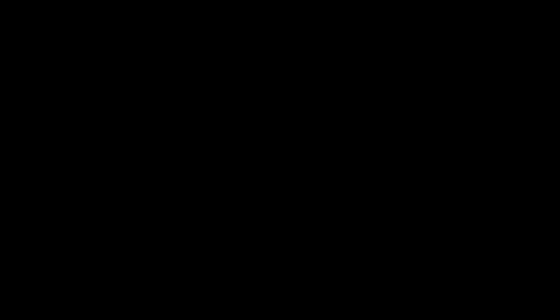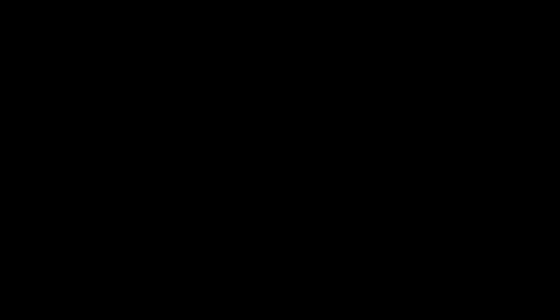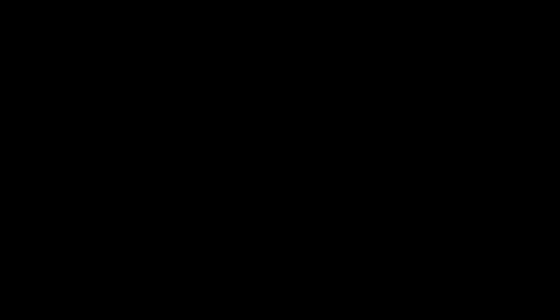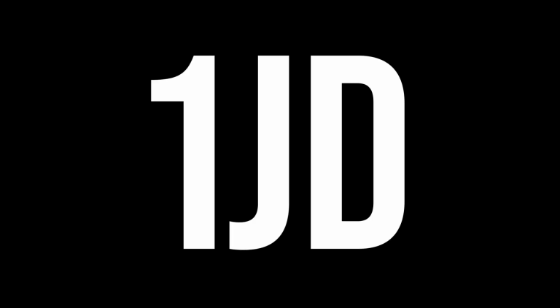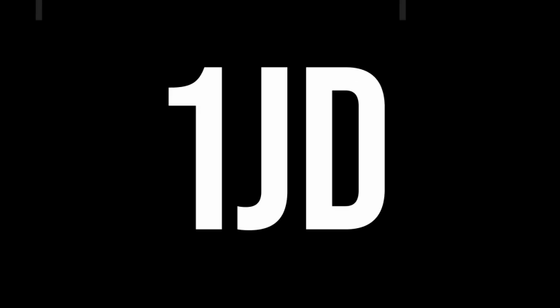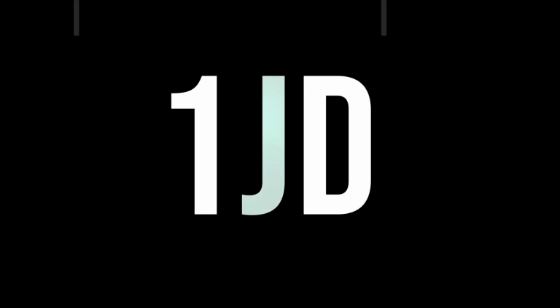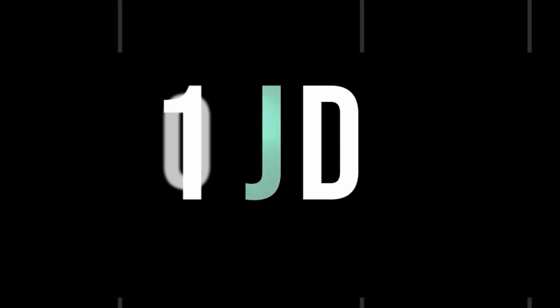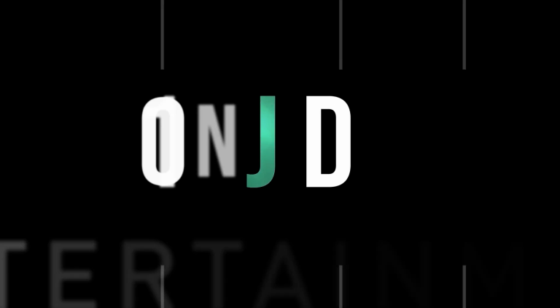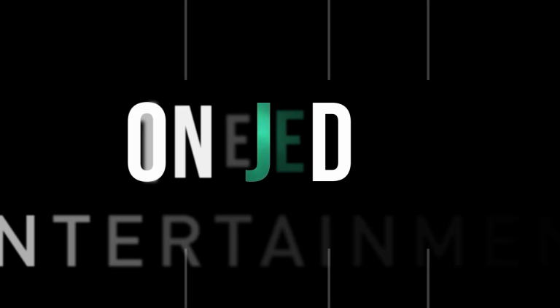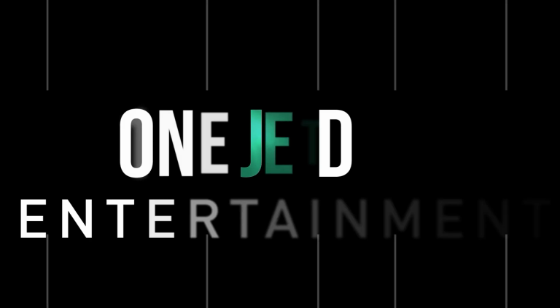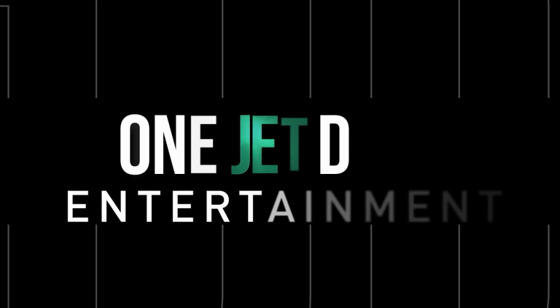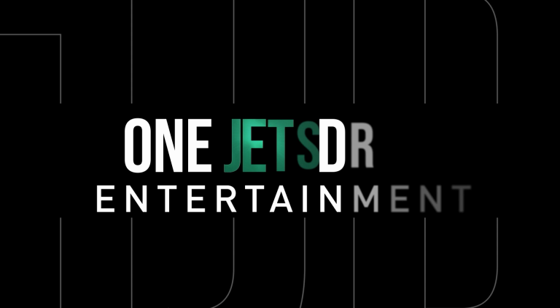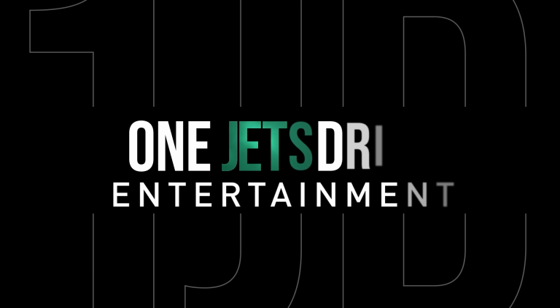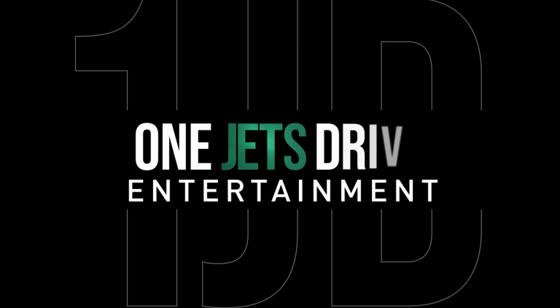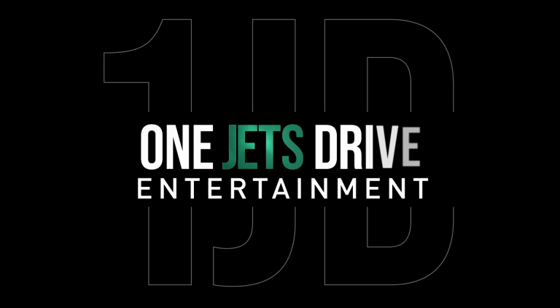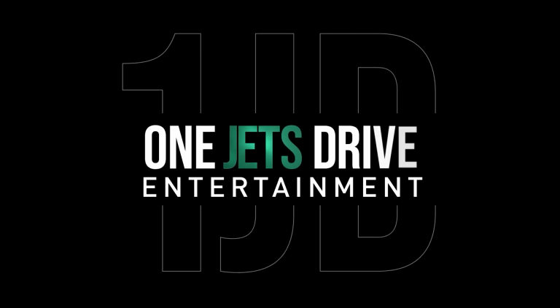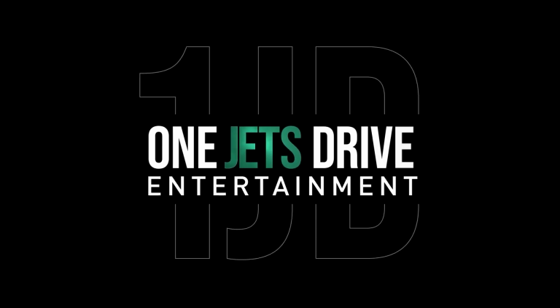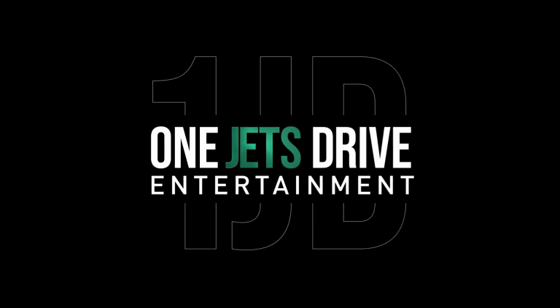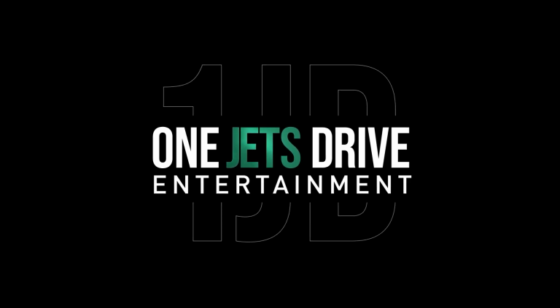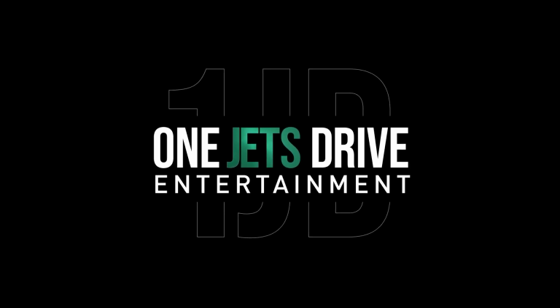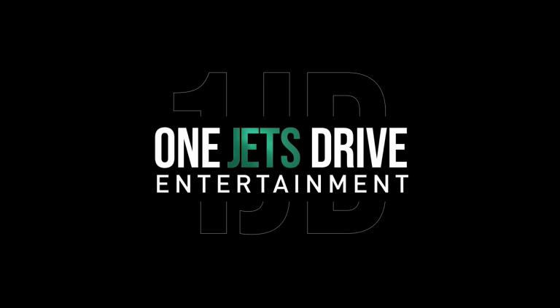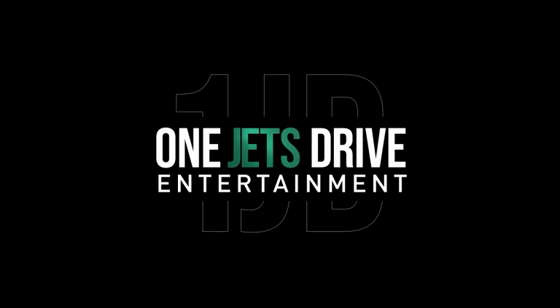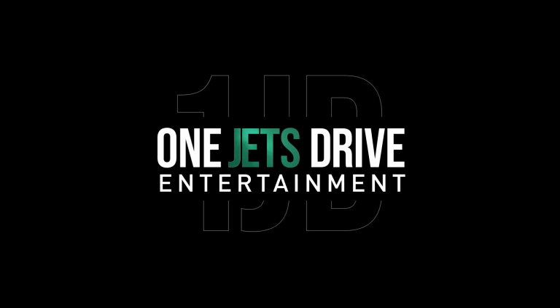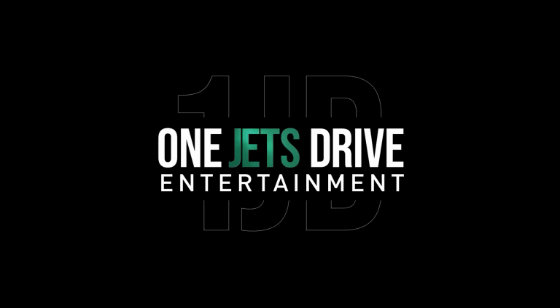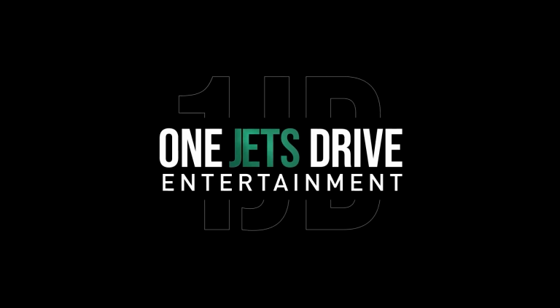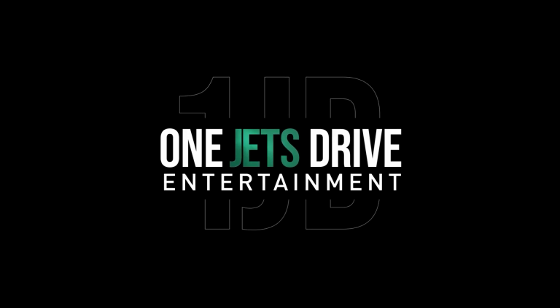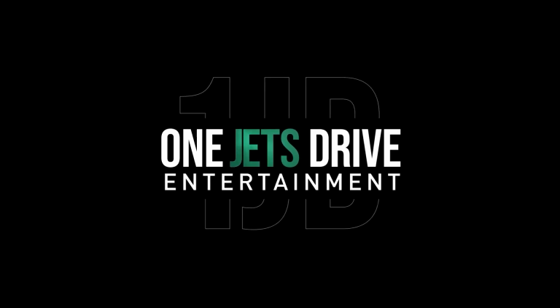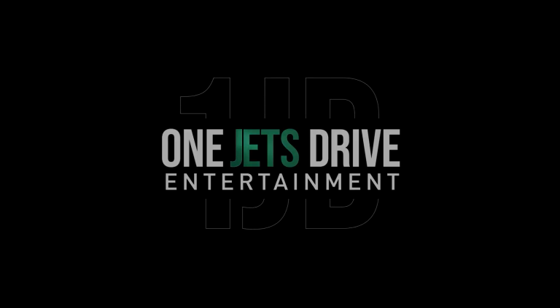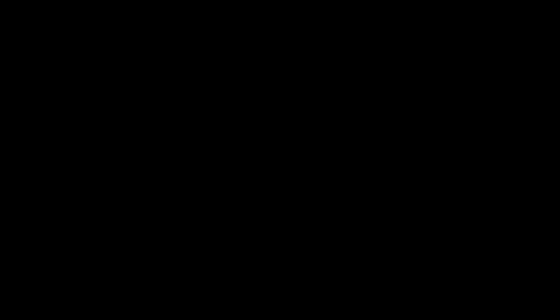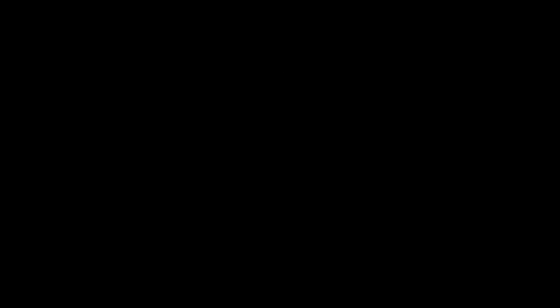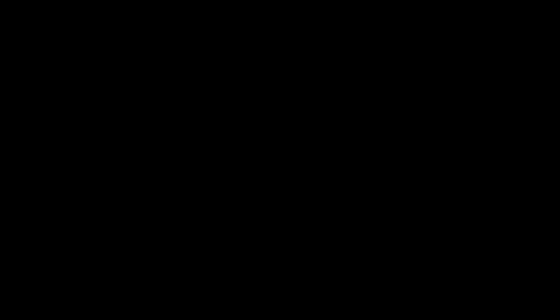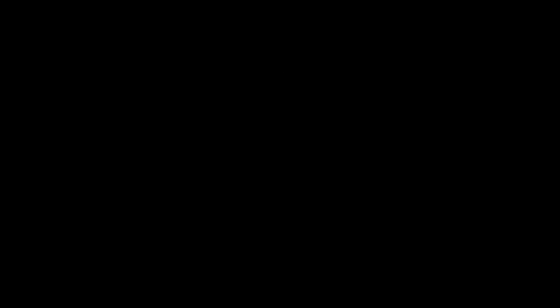Thanks for watching another episode of Aldi's Breakdown. Don't forget to subscribe to the Jets YouTube channel for more exclusive content.